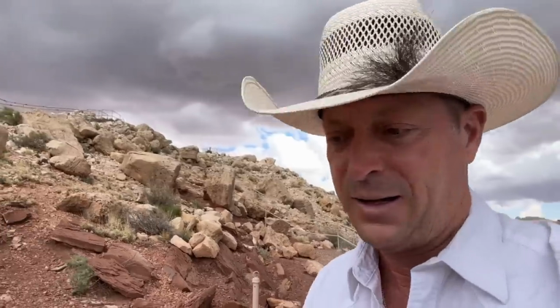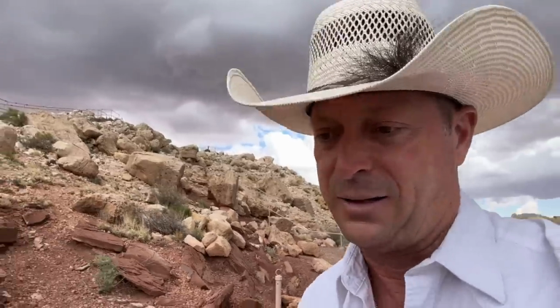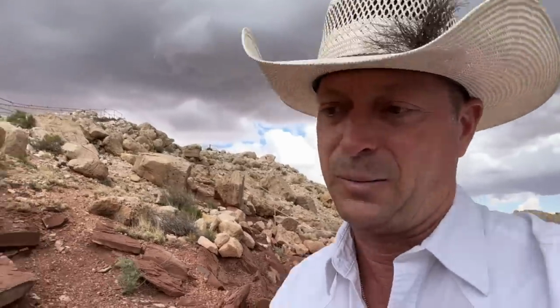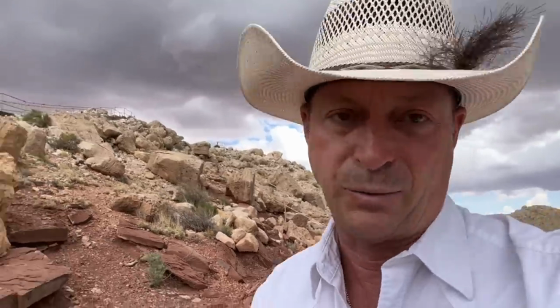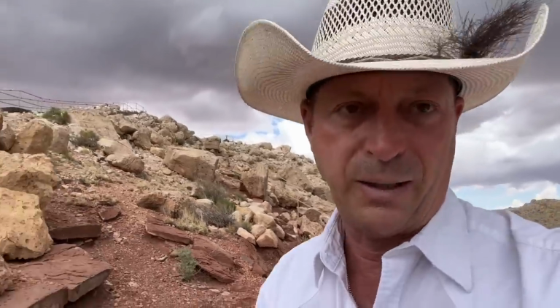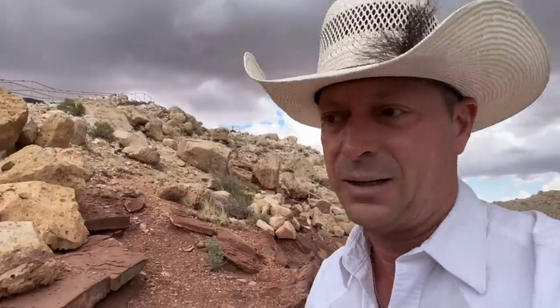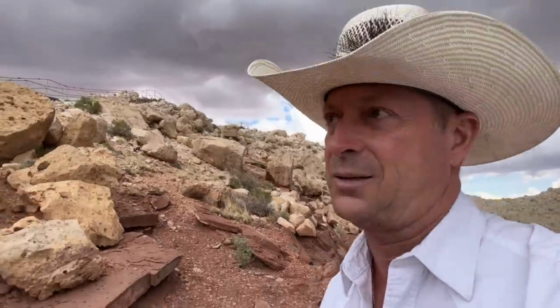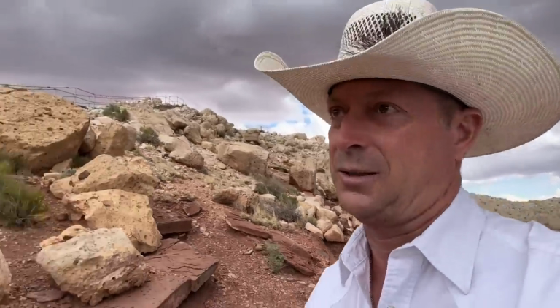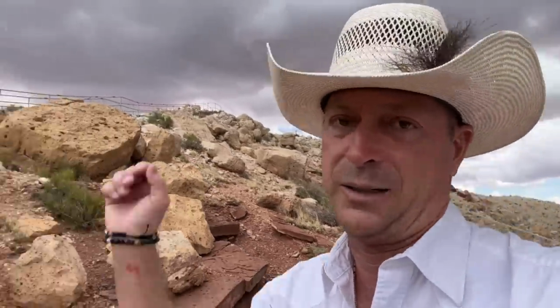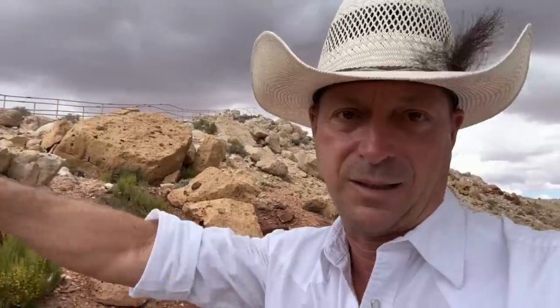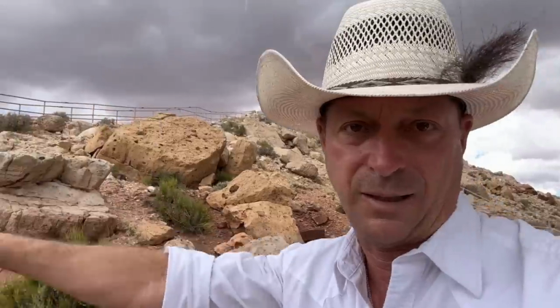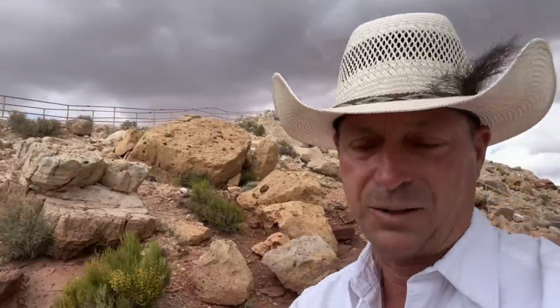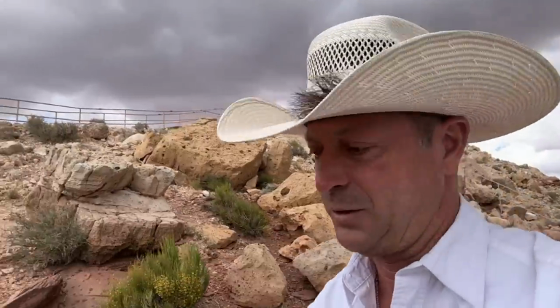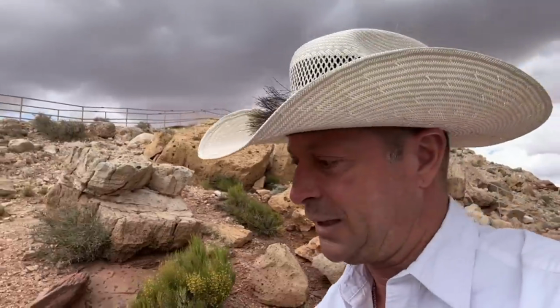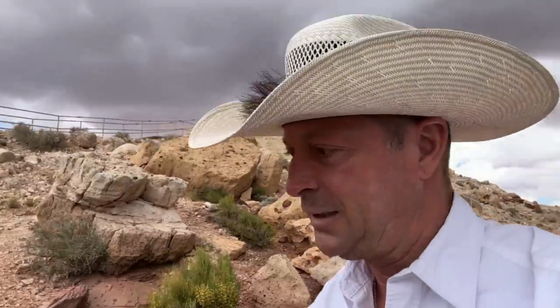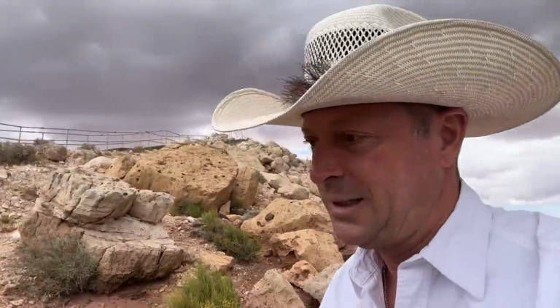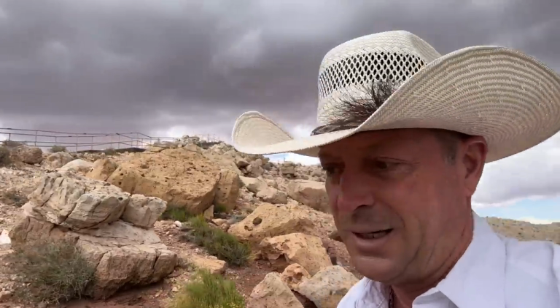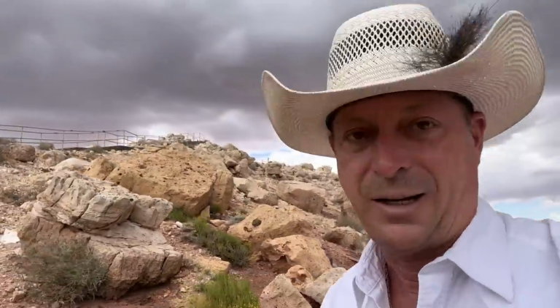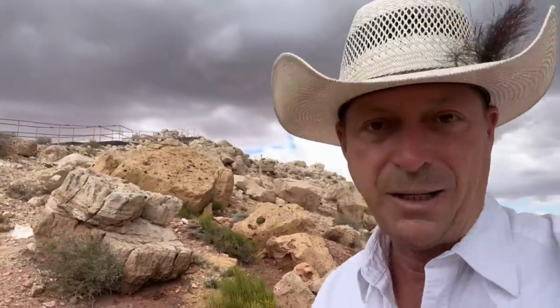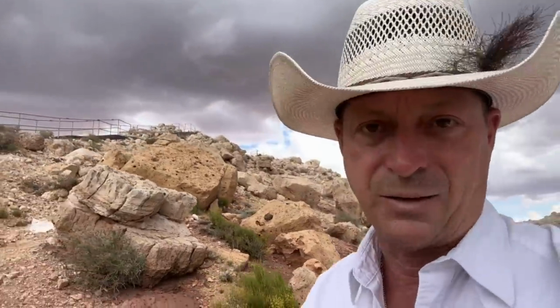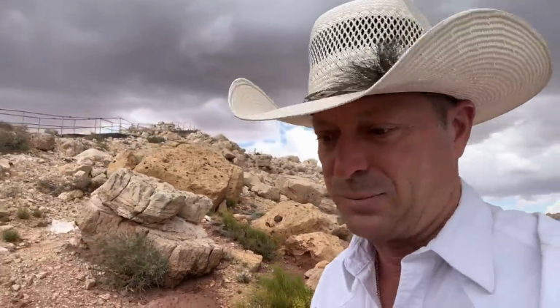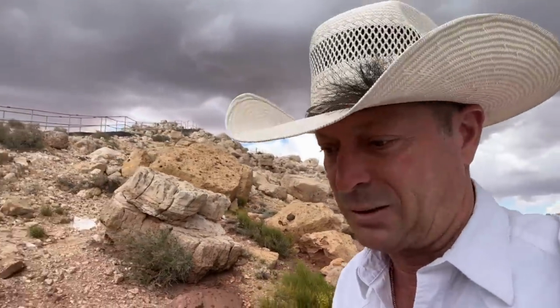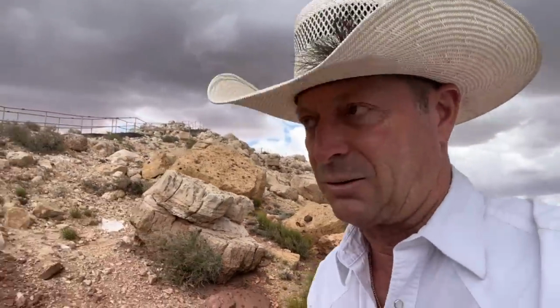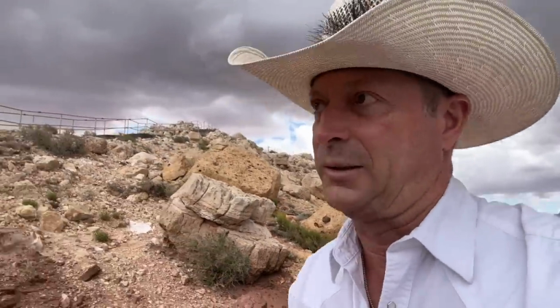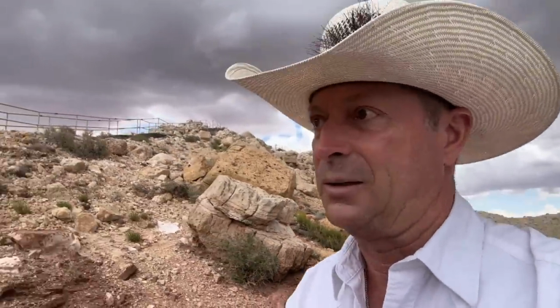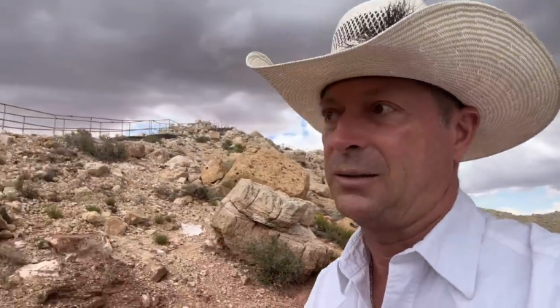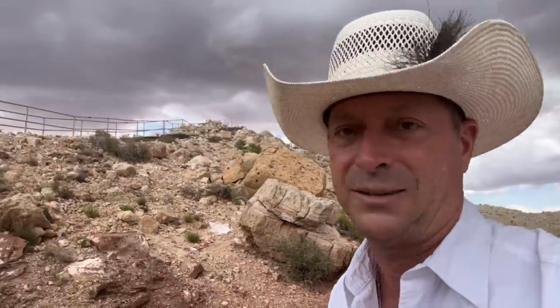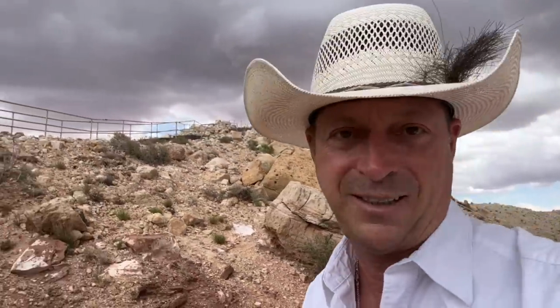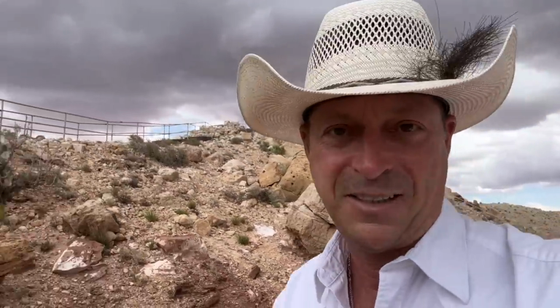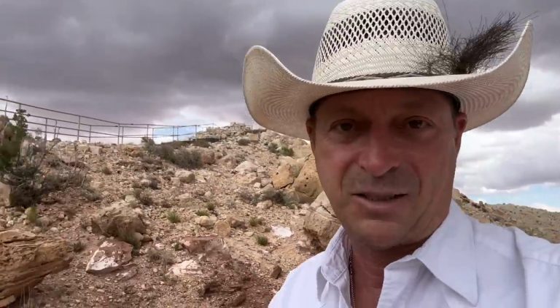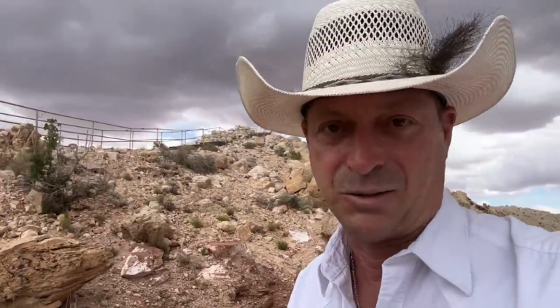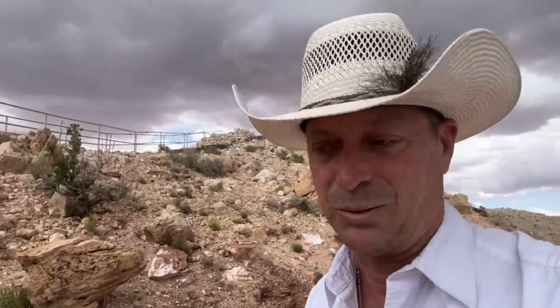Now here comes the rain, so we're going to head inside and watch the movie. I think I even saw a bar grill in here. Let's go explore.